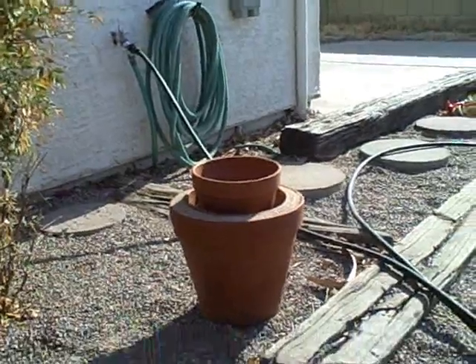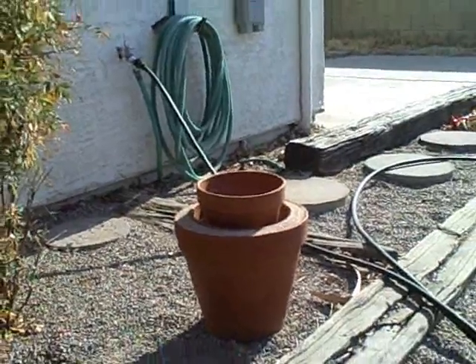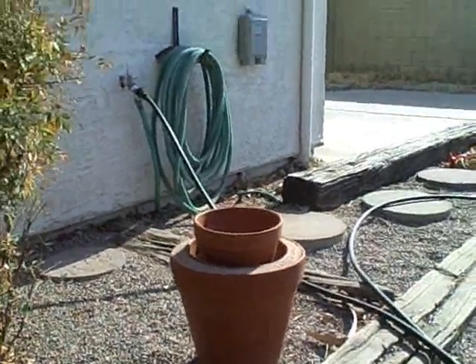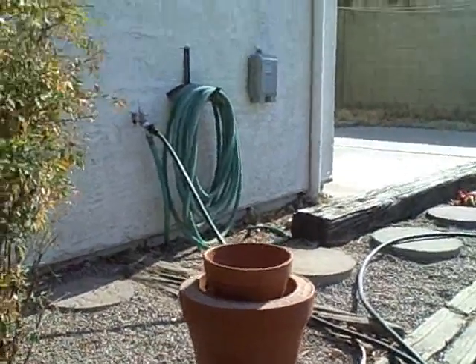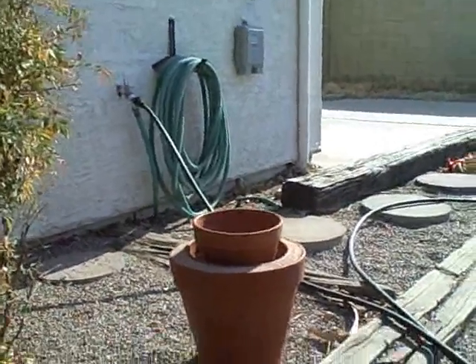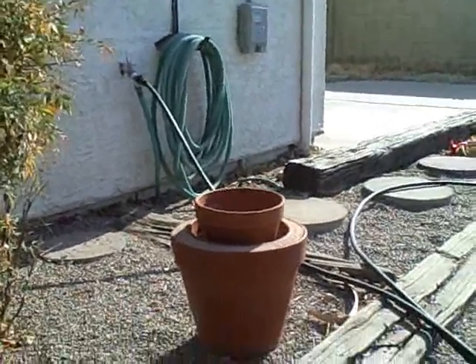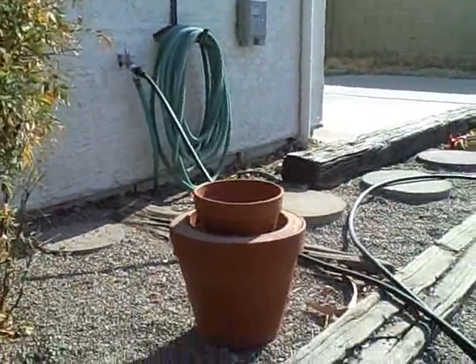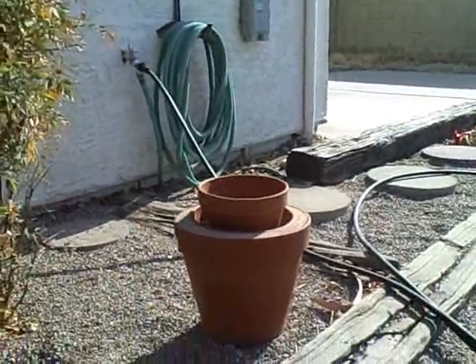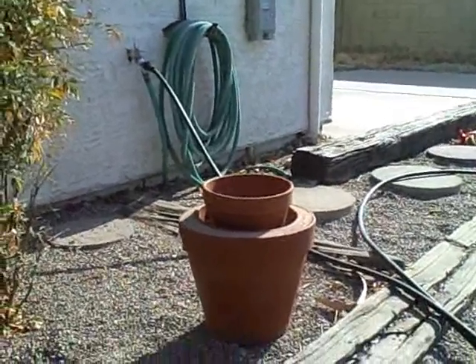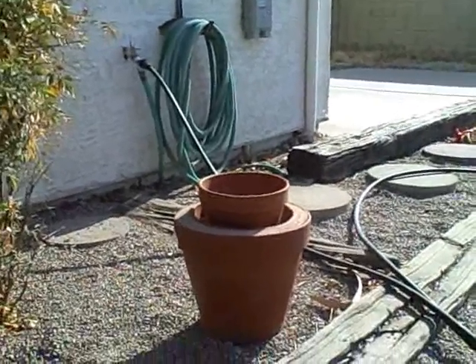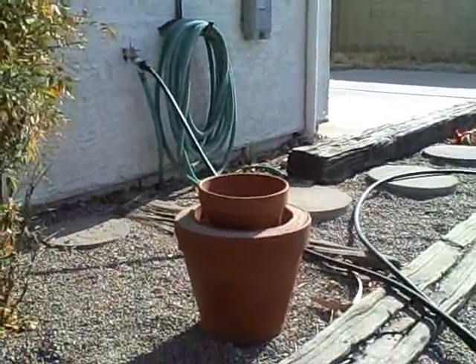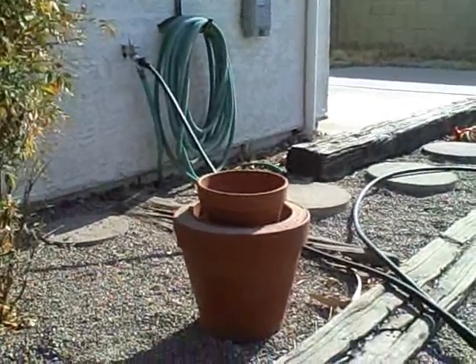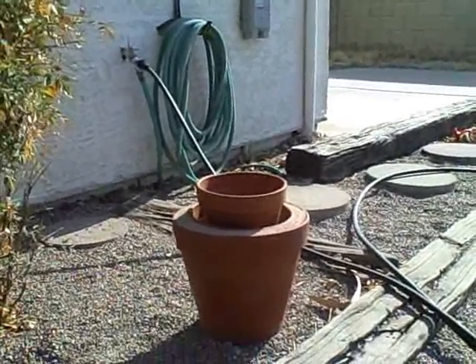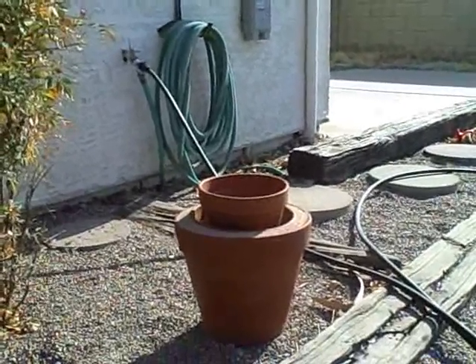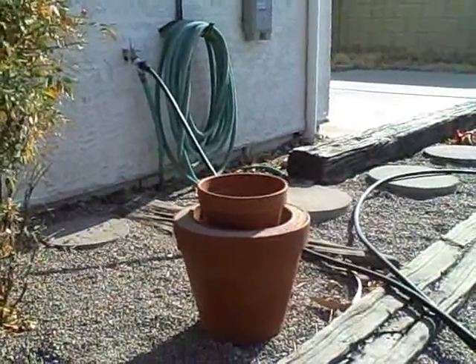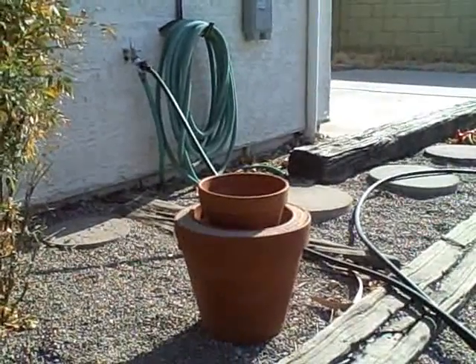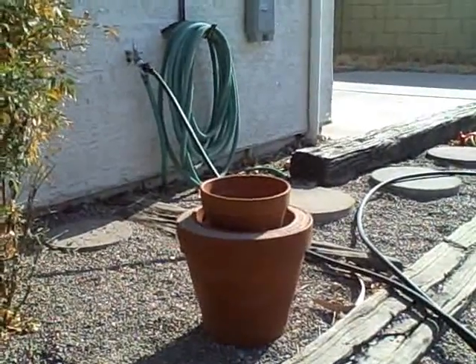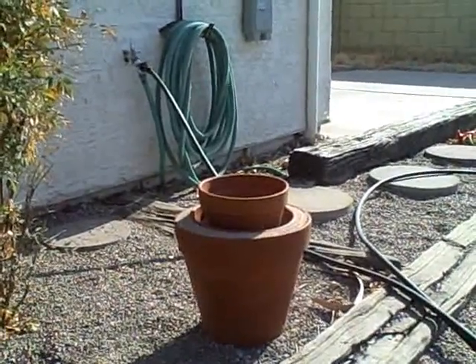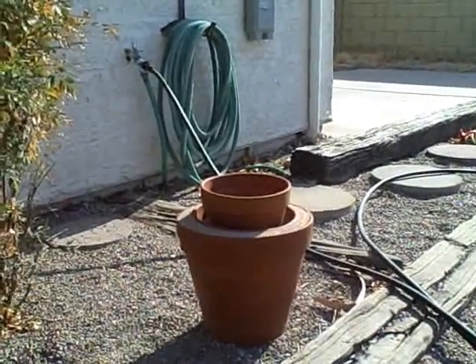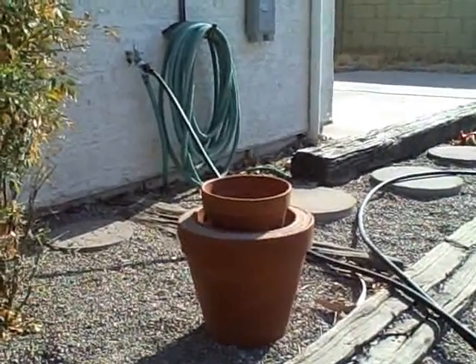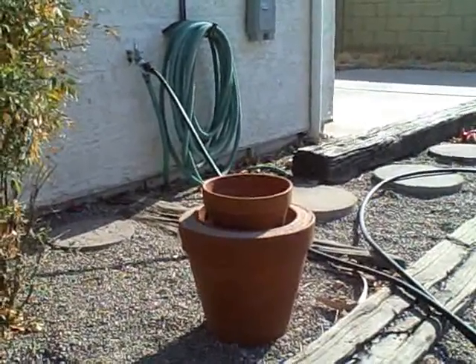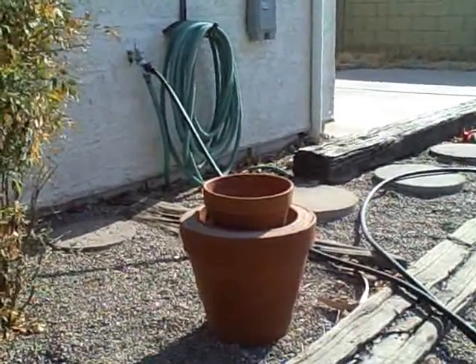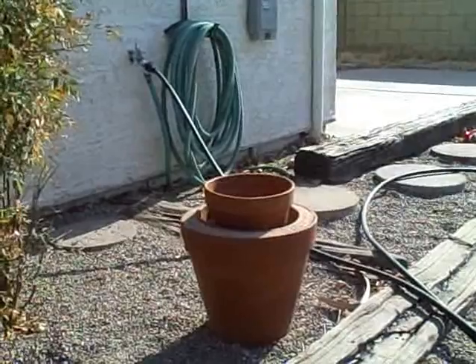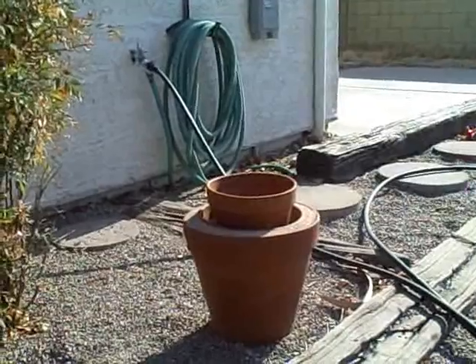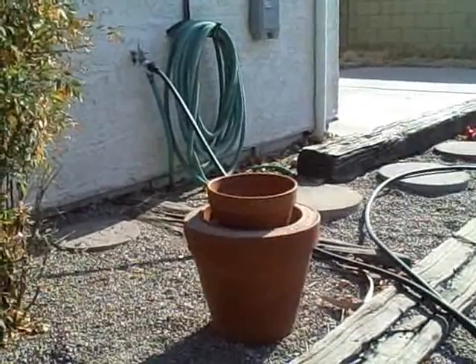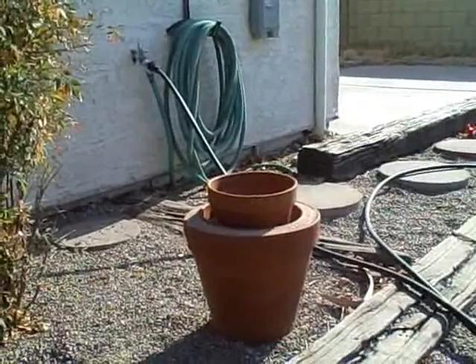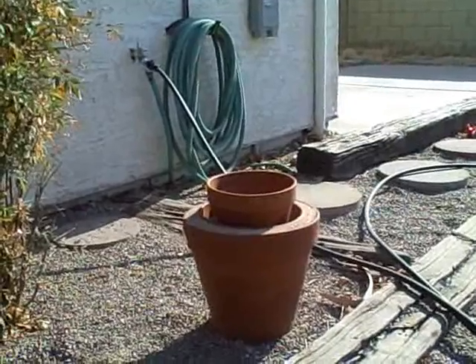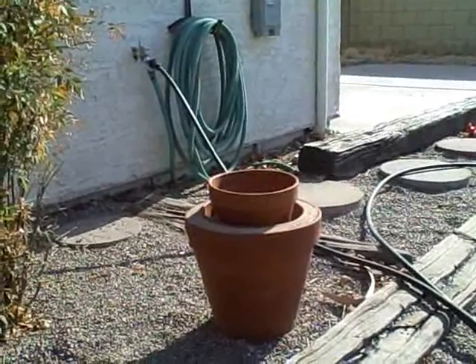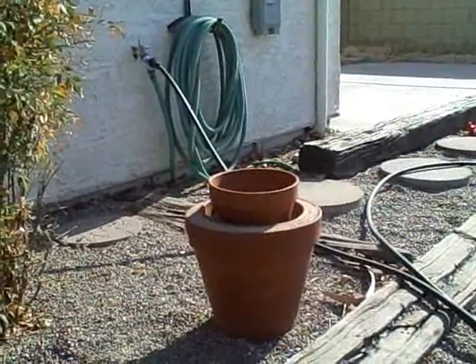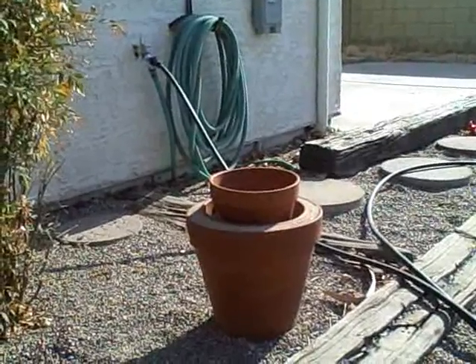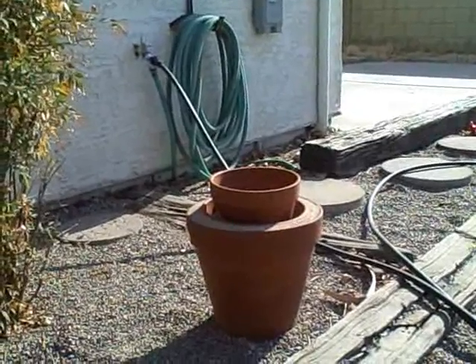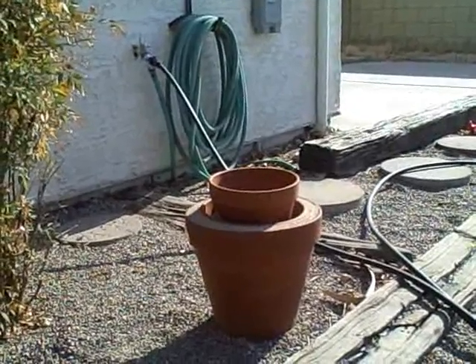Hi there. This is just a quick video to show you how to make what's called a zeer pot fridge, or a flower pot fridge.